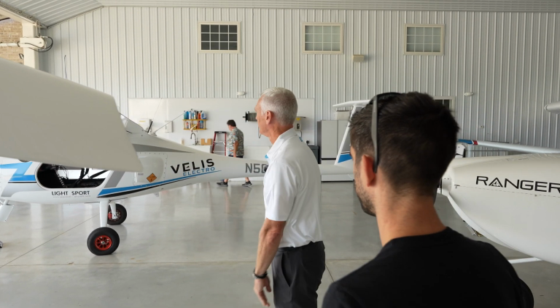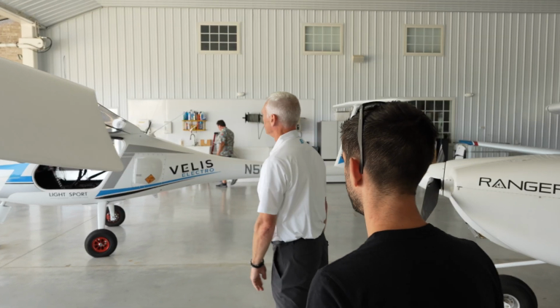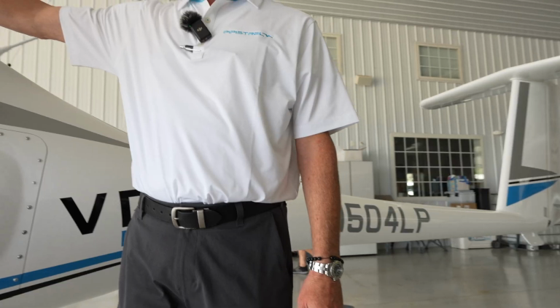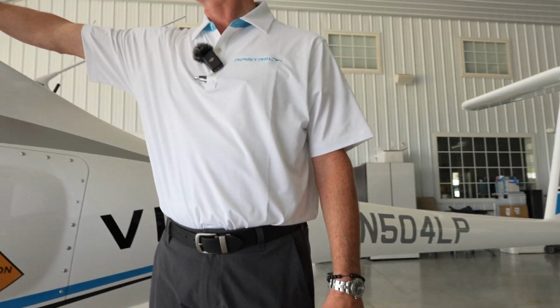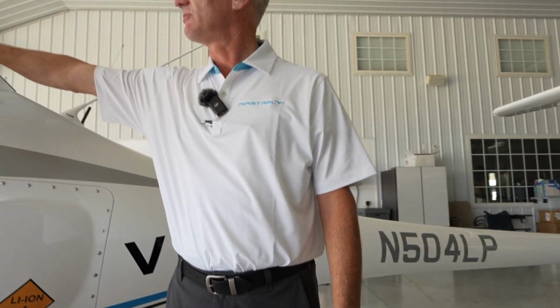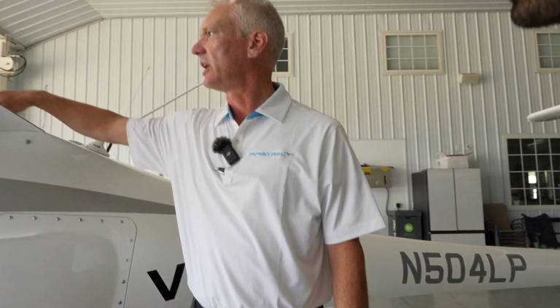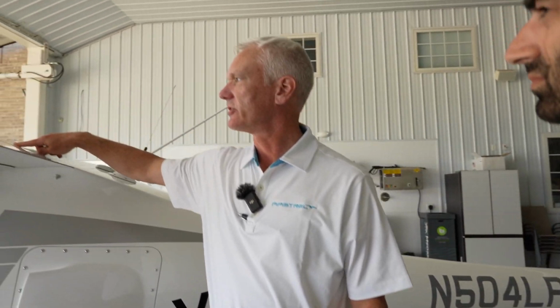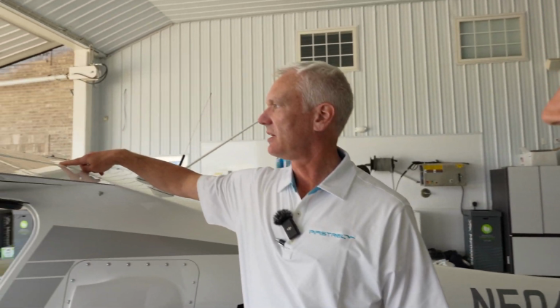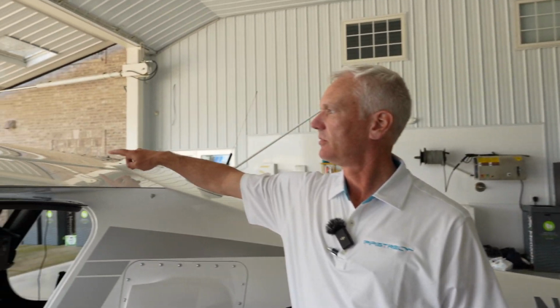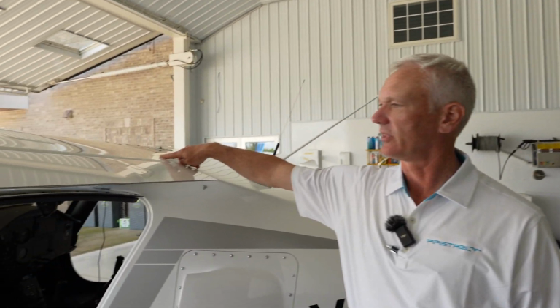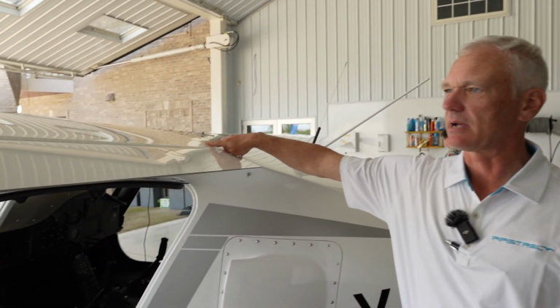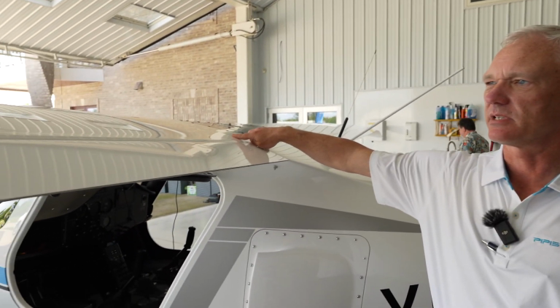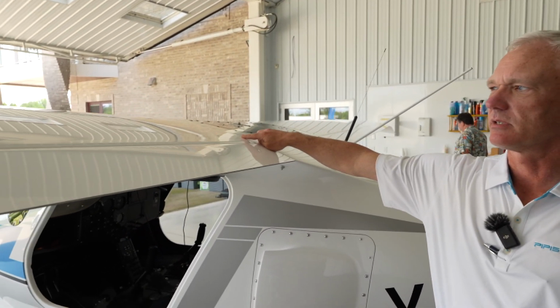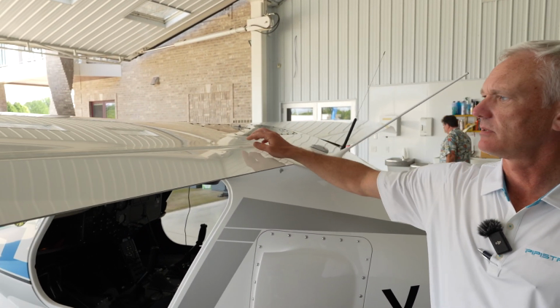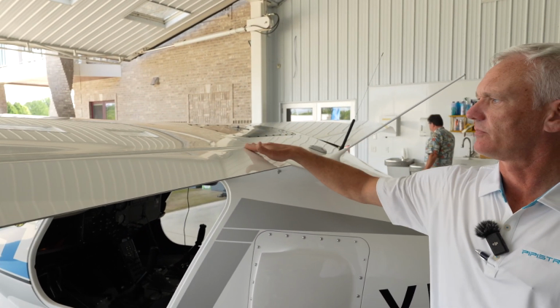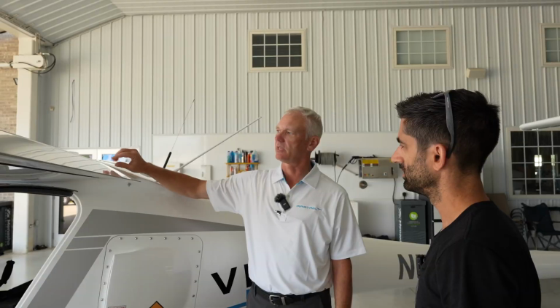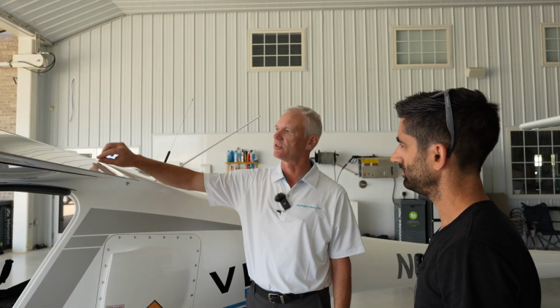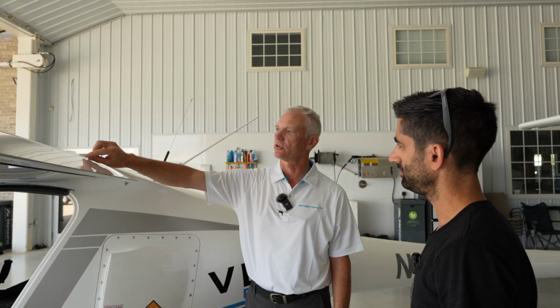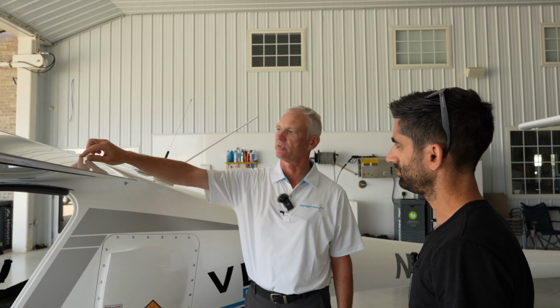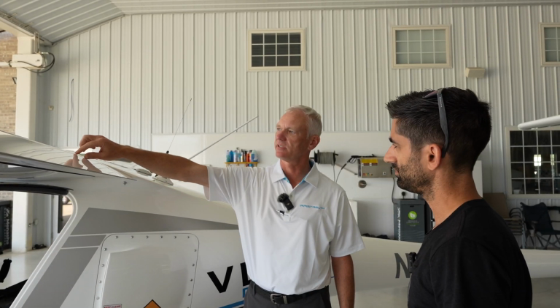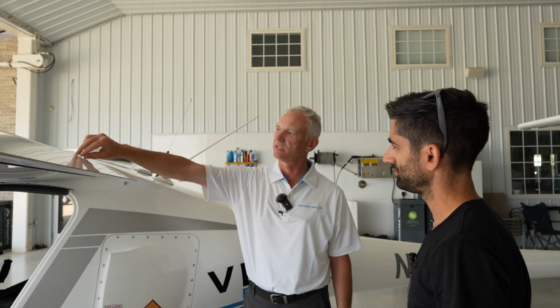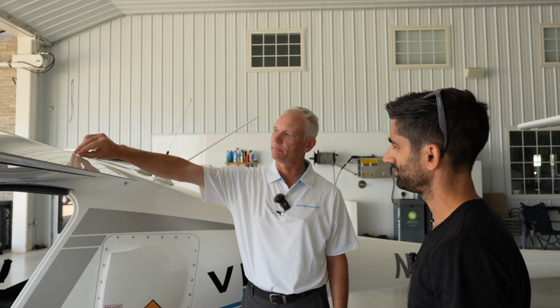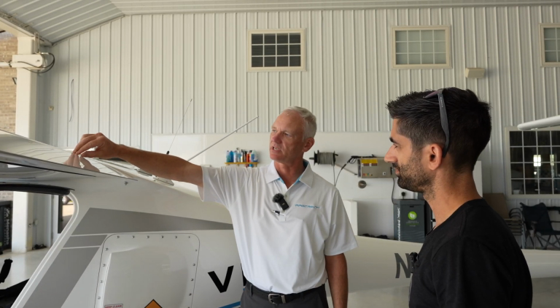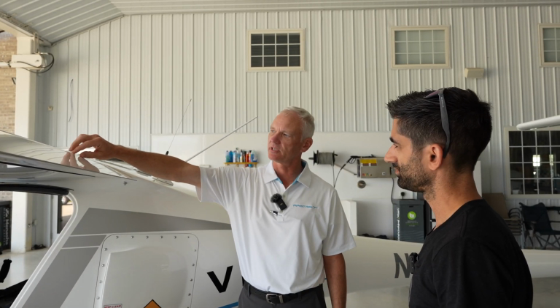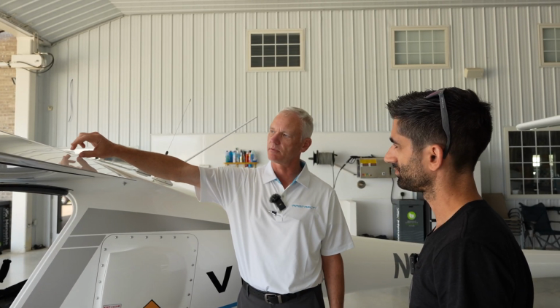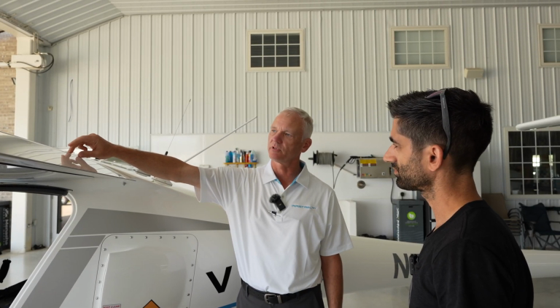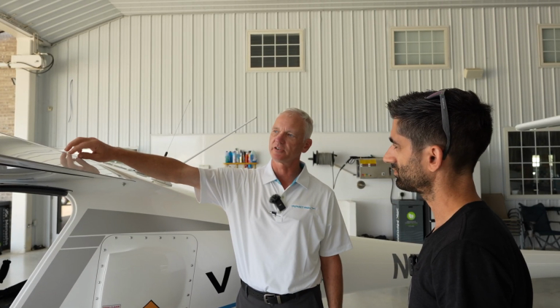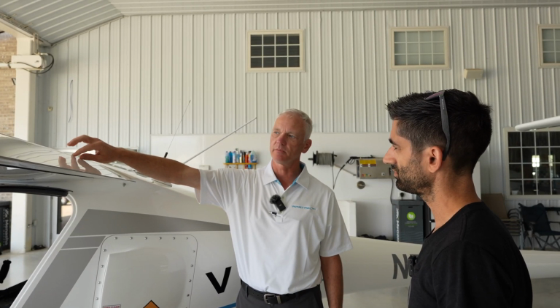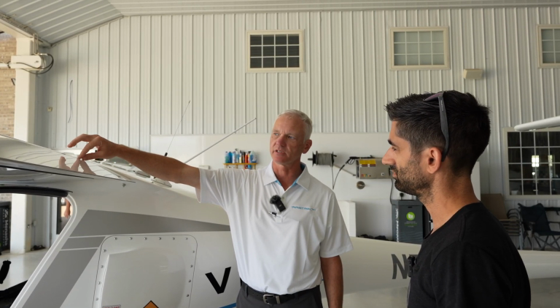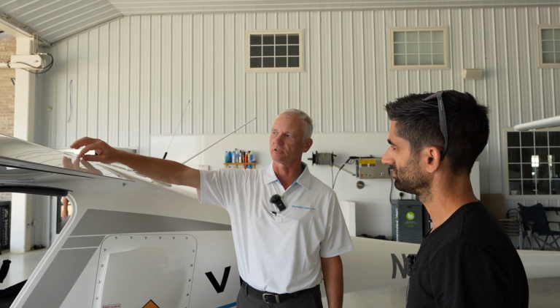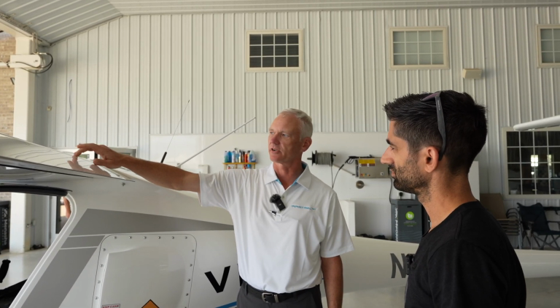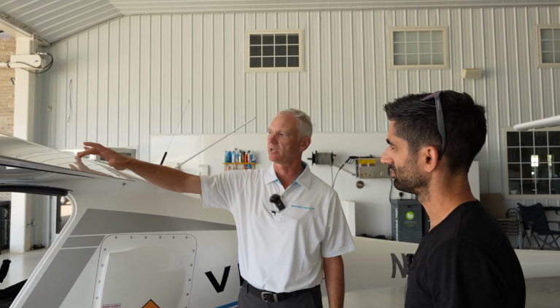From the glider world, you also have glider tape for the gap seals. There's also this — it's a bit different type of glider tape, but it's still glider tape.